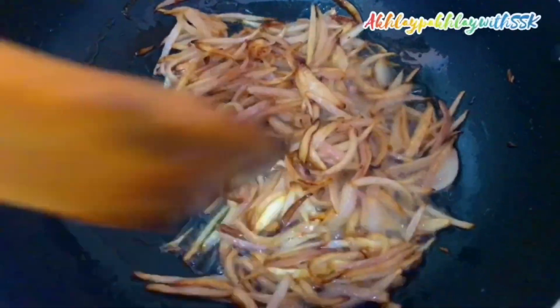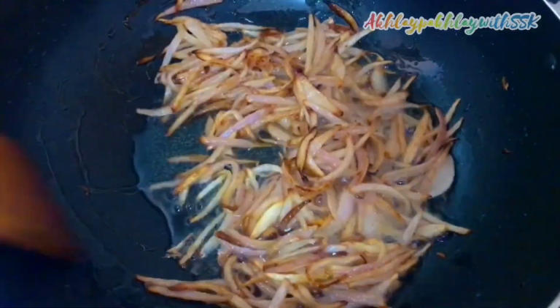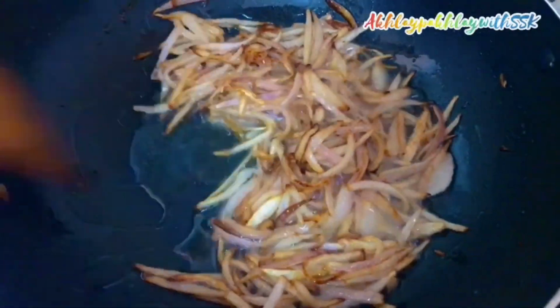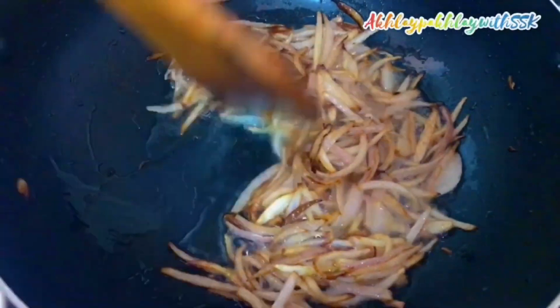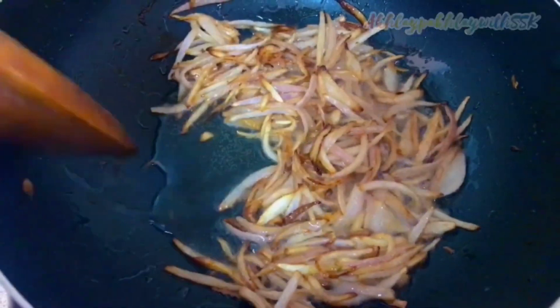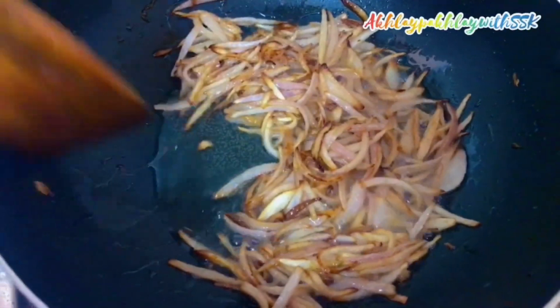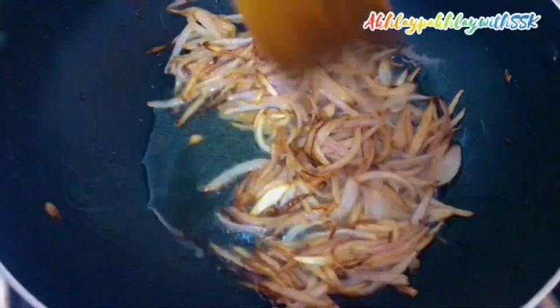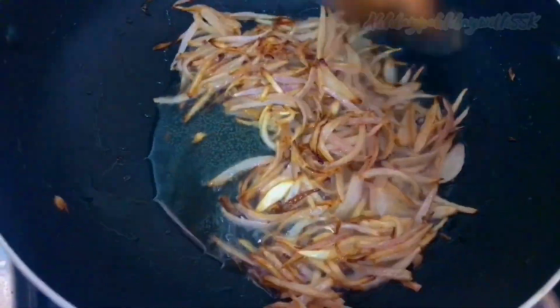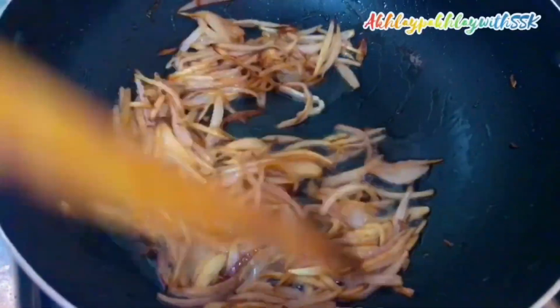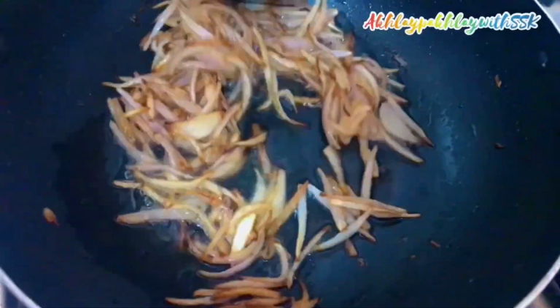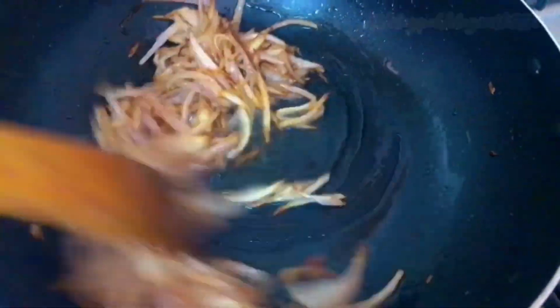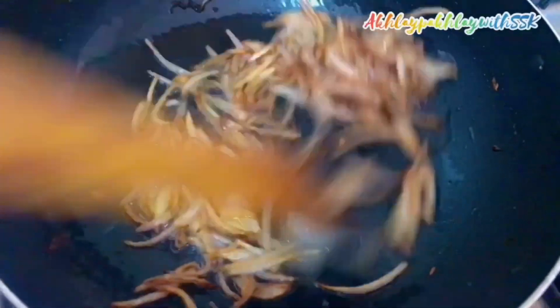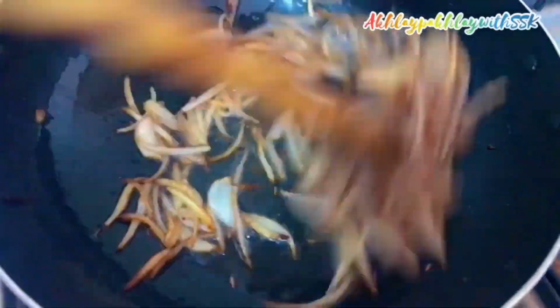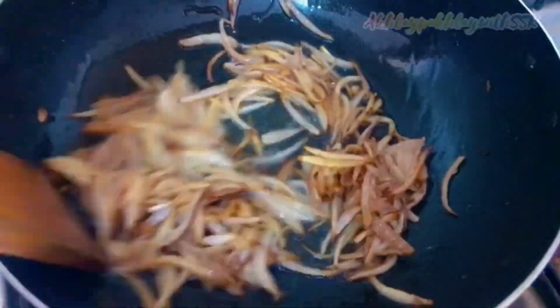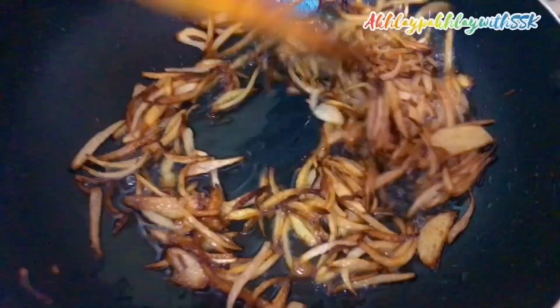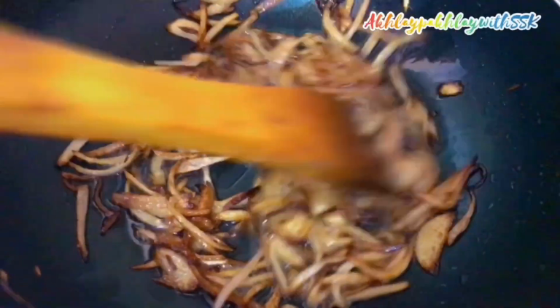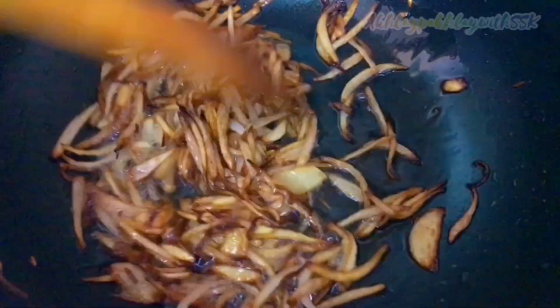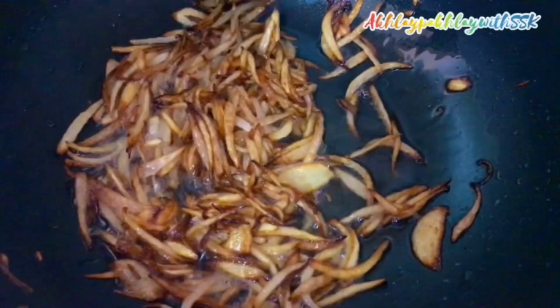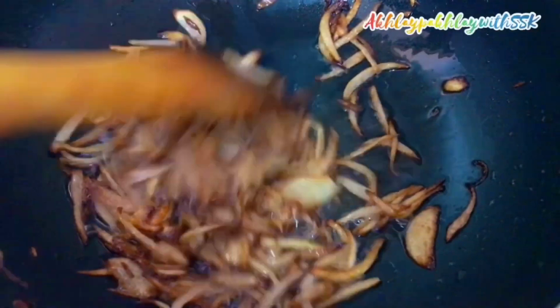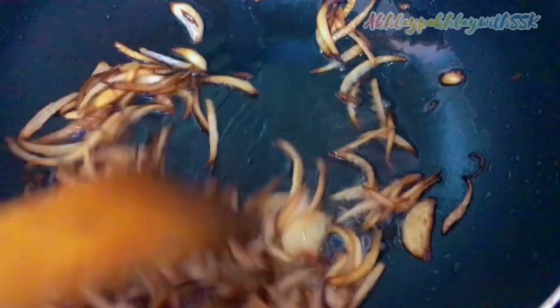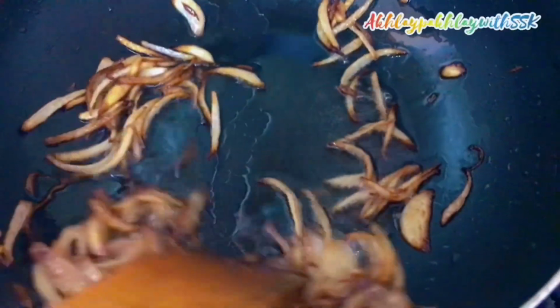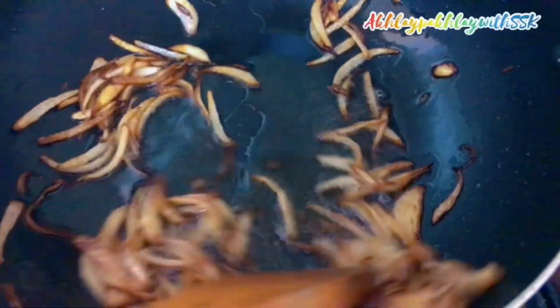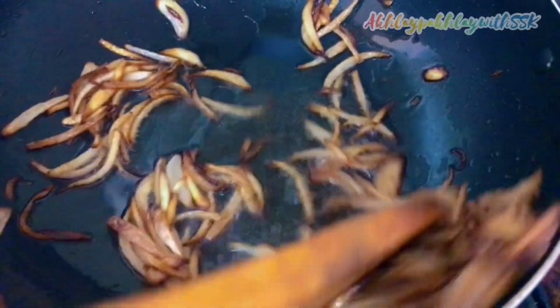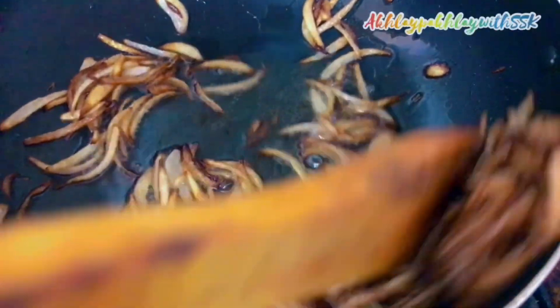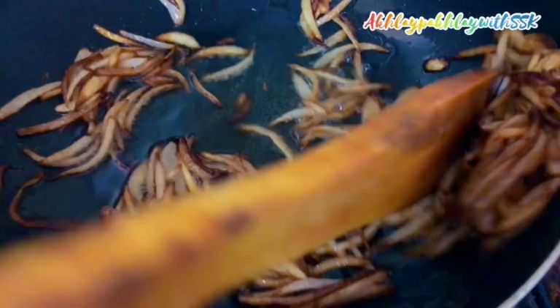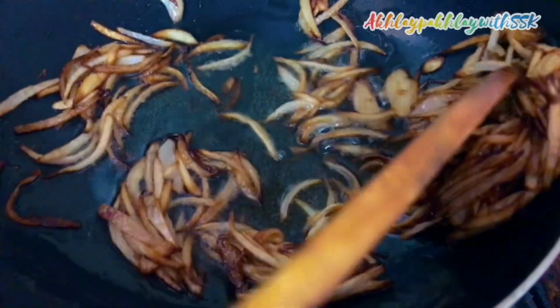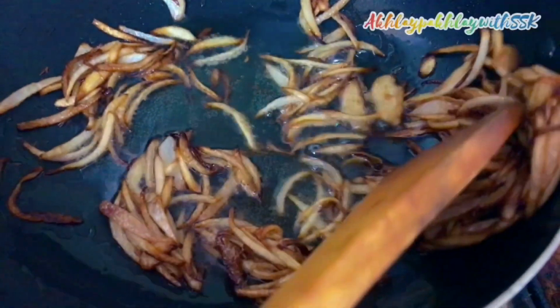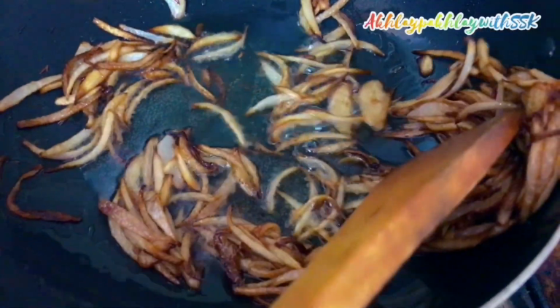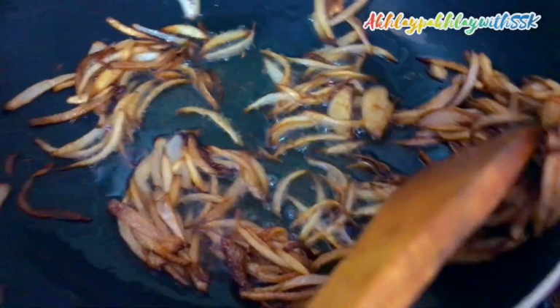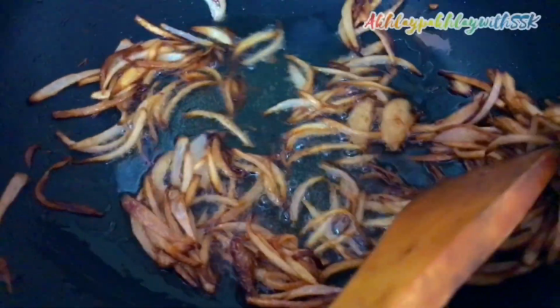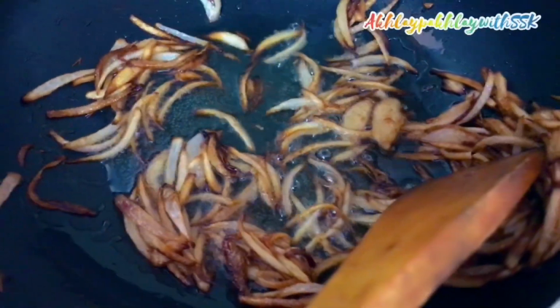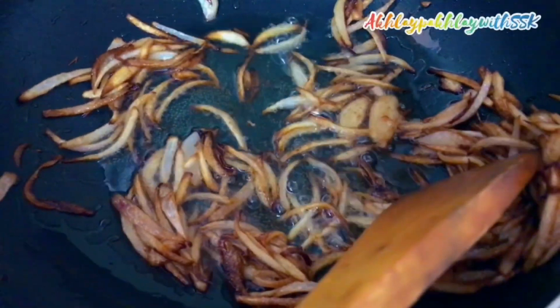Now I will take out half a cup of the fried onions and put them on paper to use for the garnish.